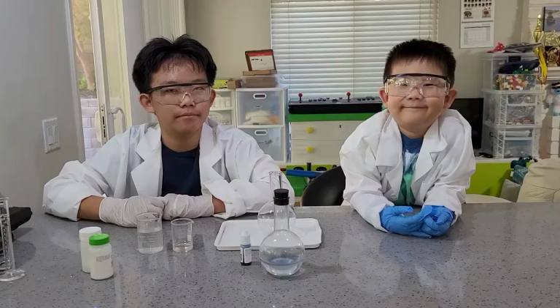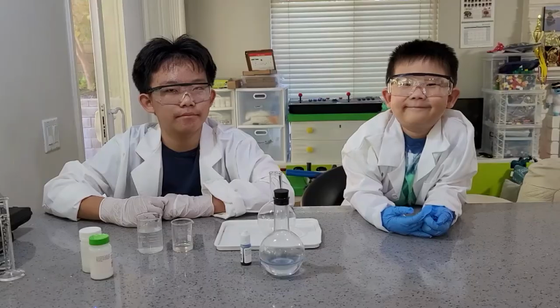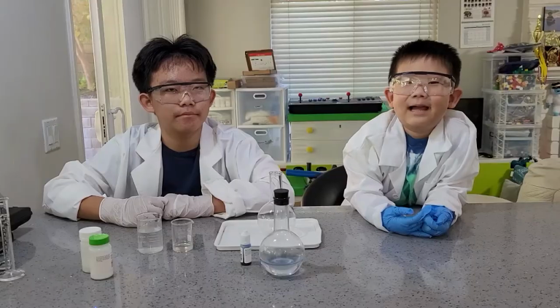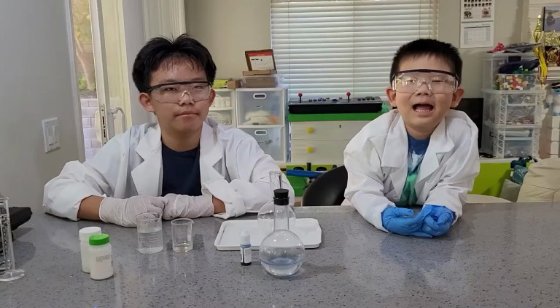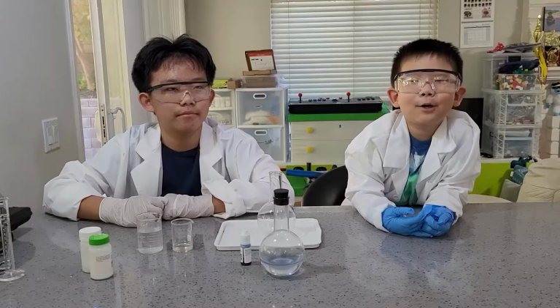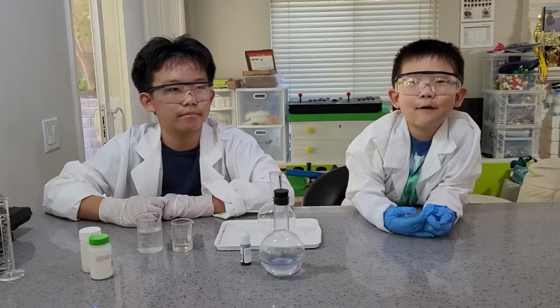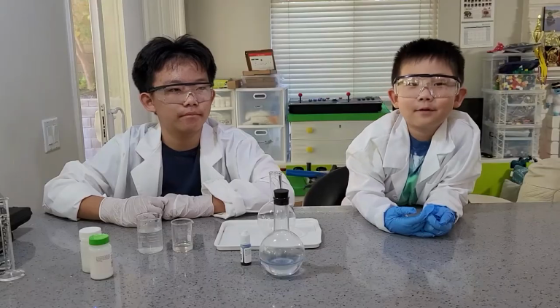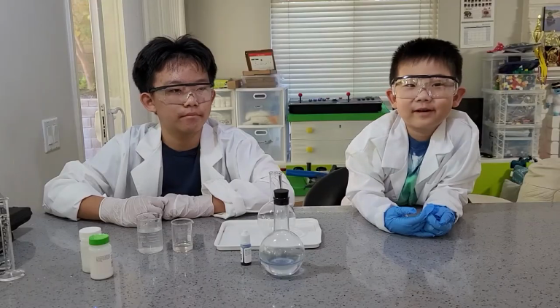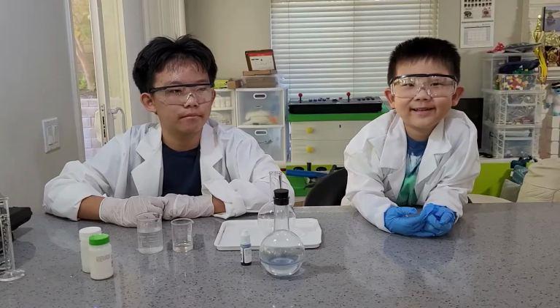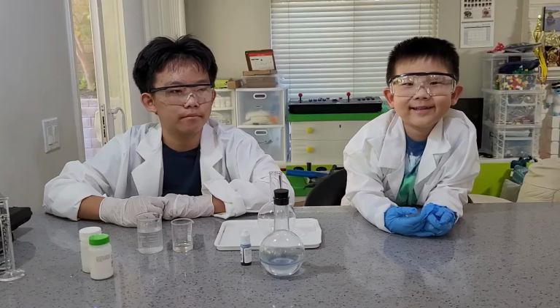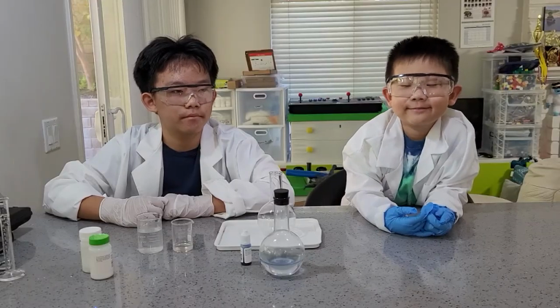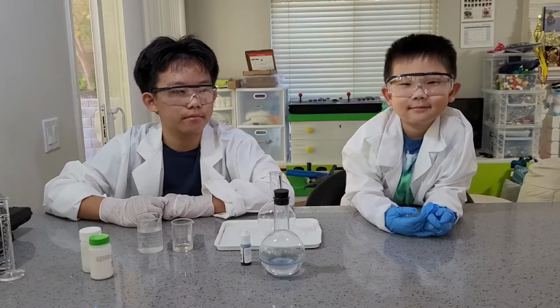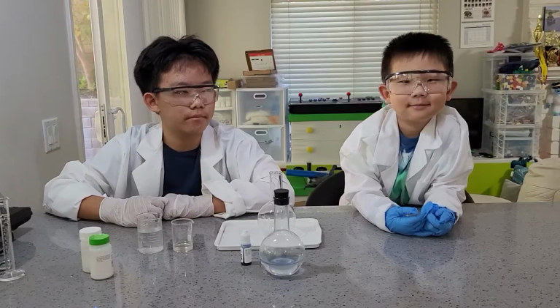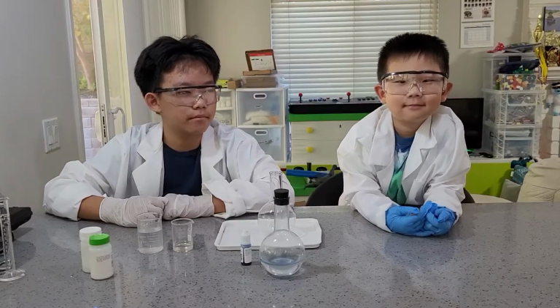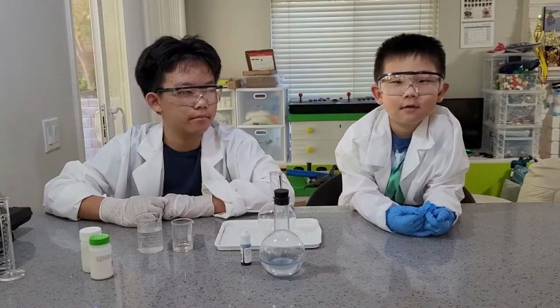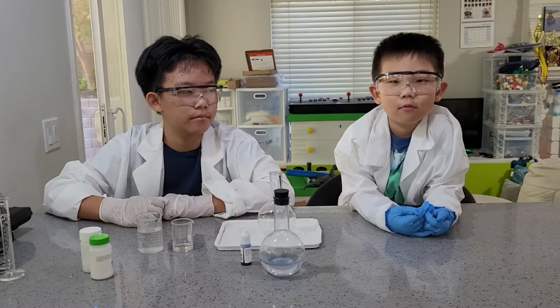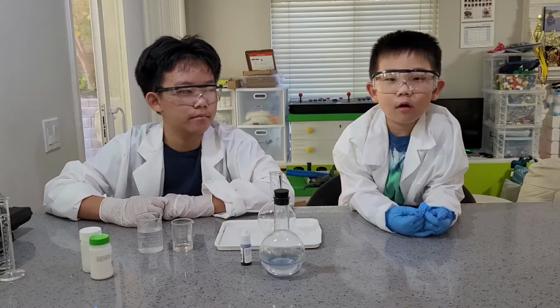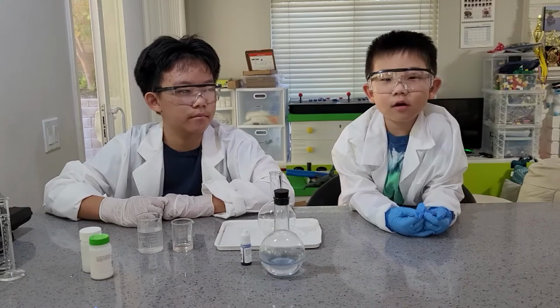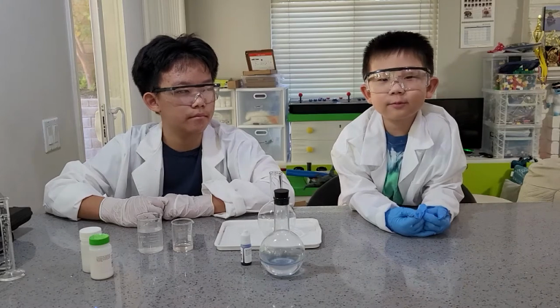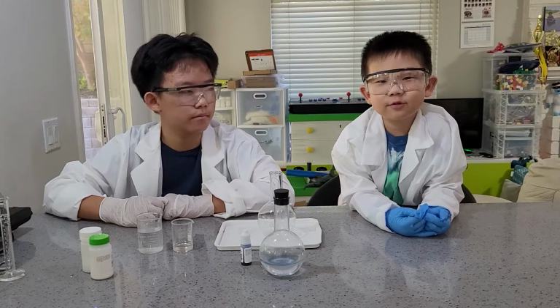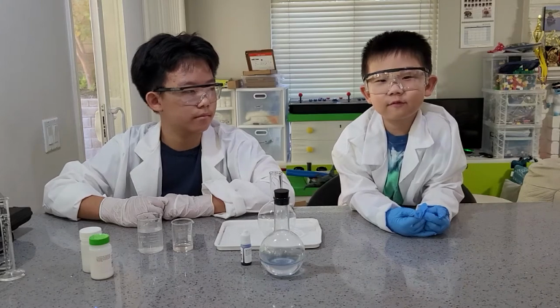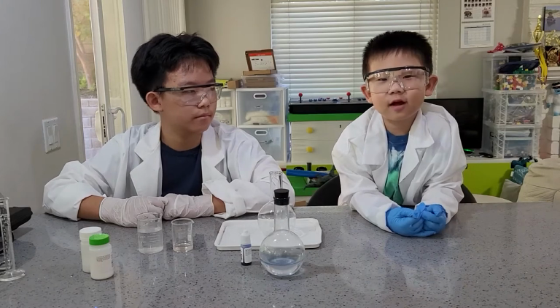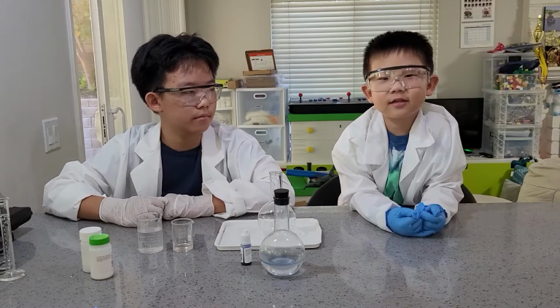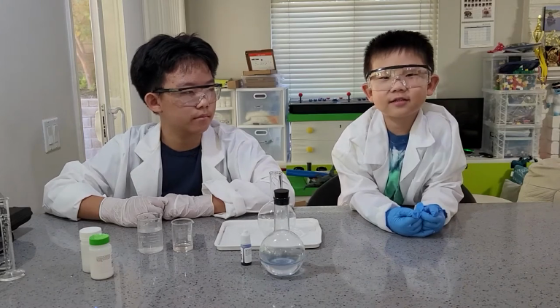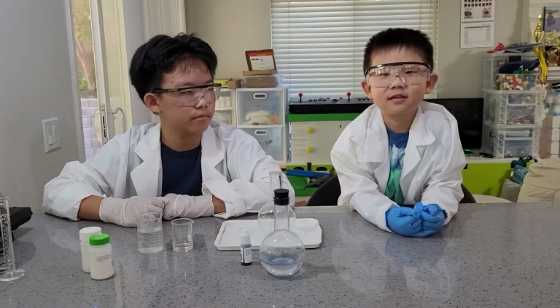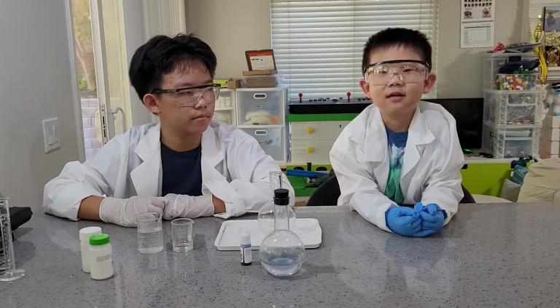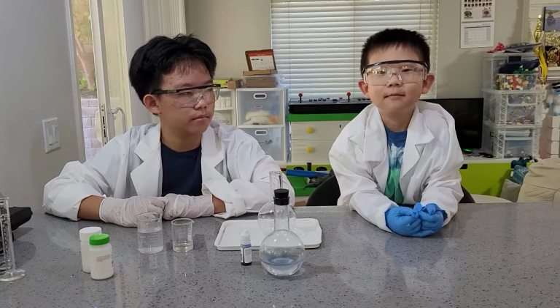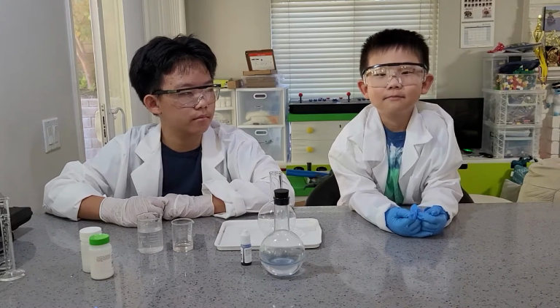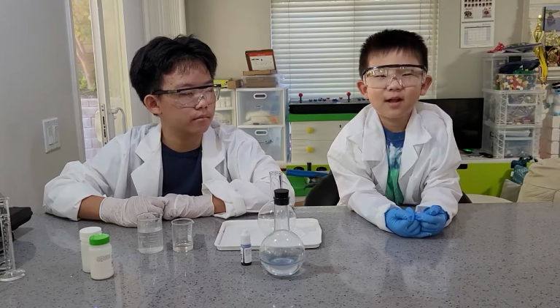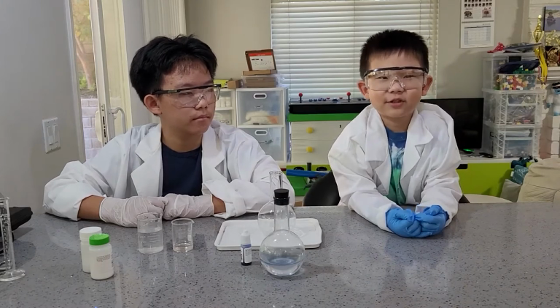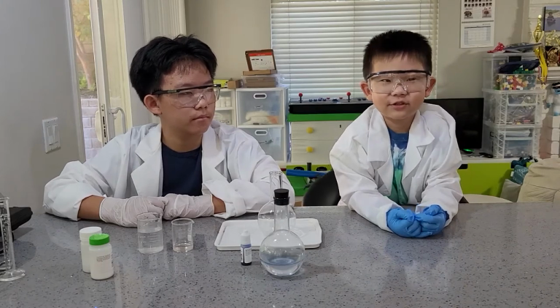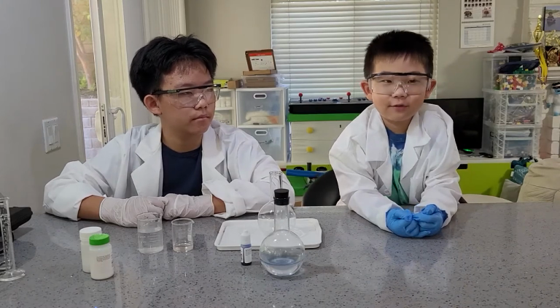Hello everybody! Welcome to Ryan's Magic Show.